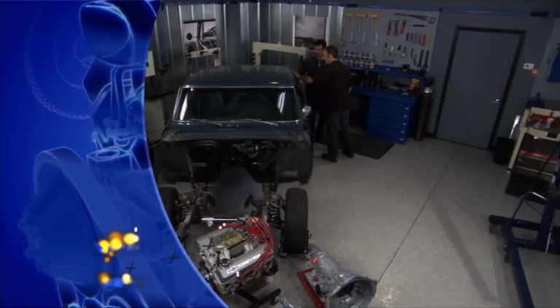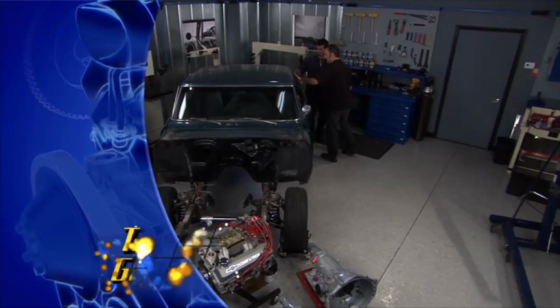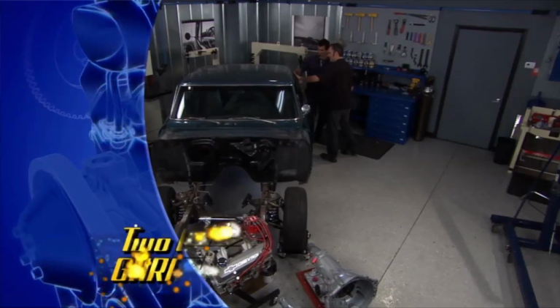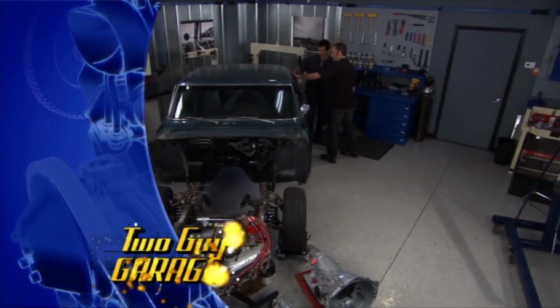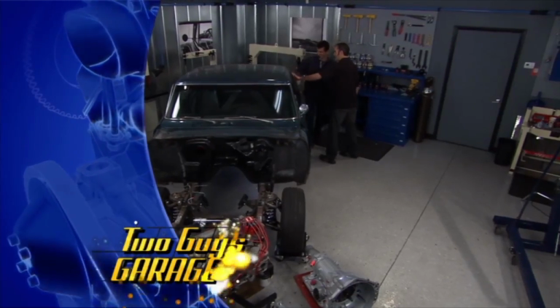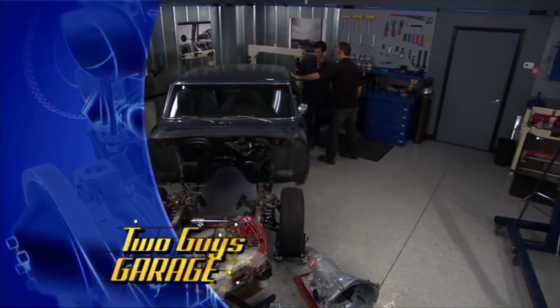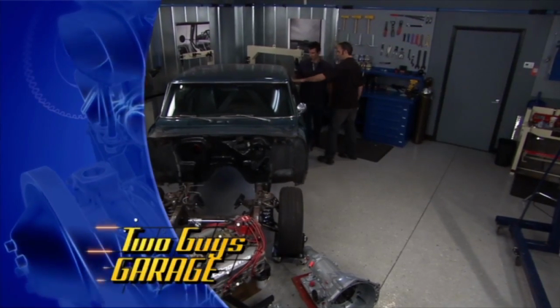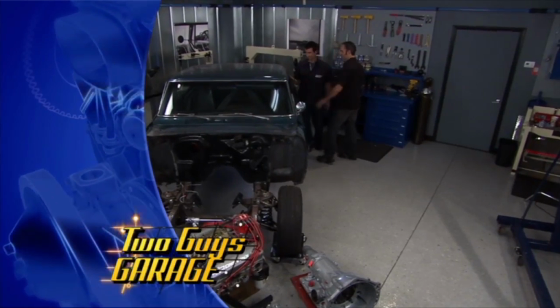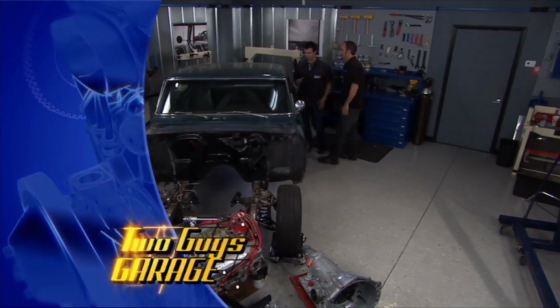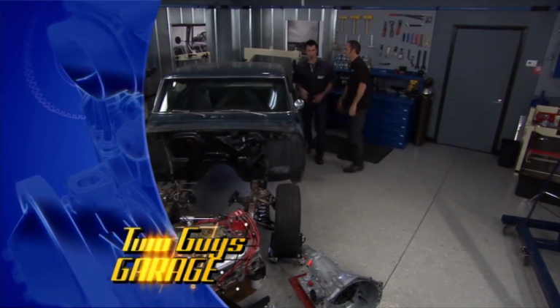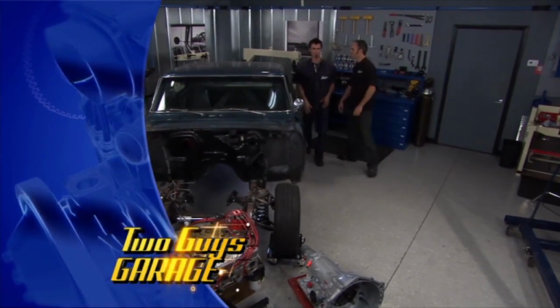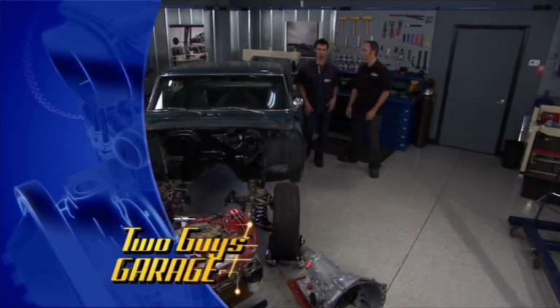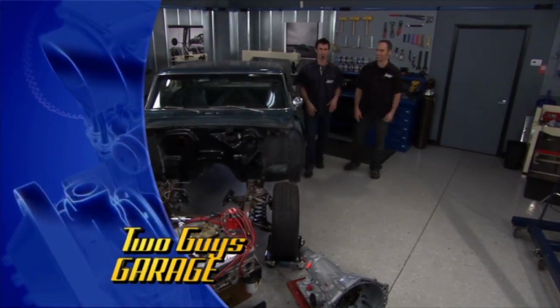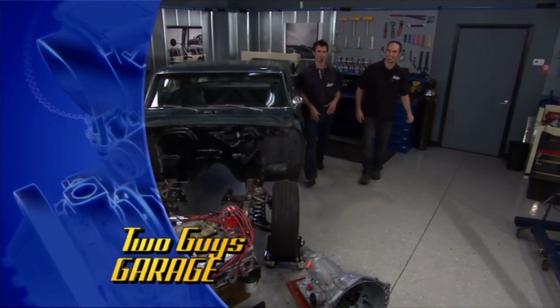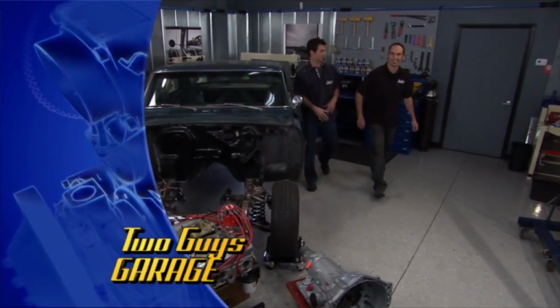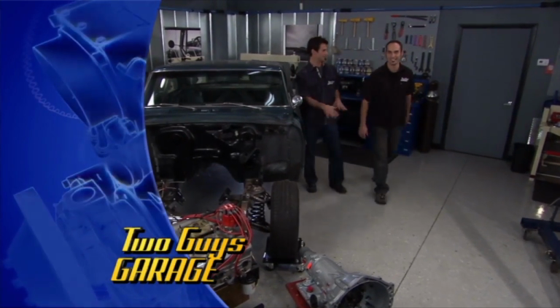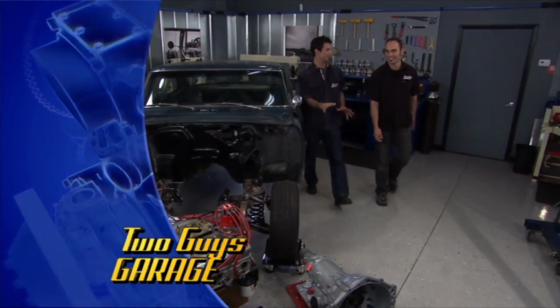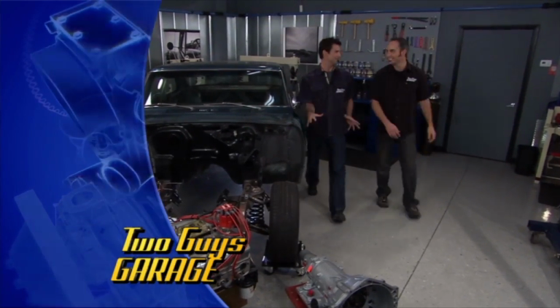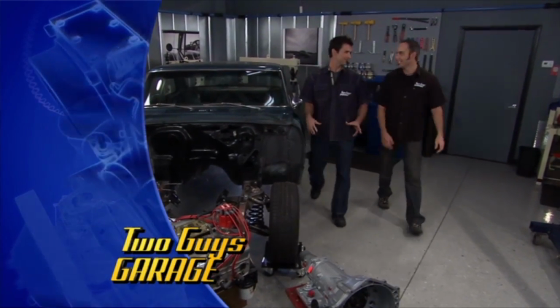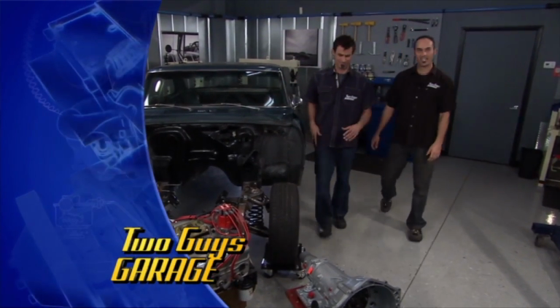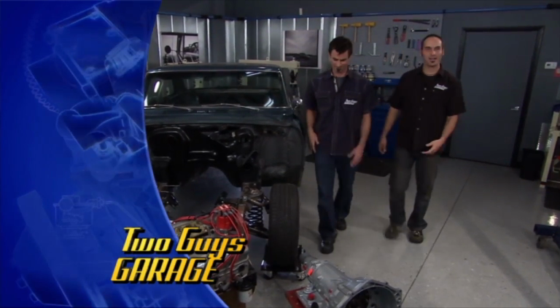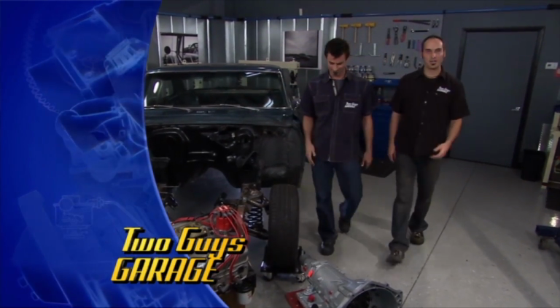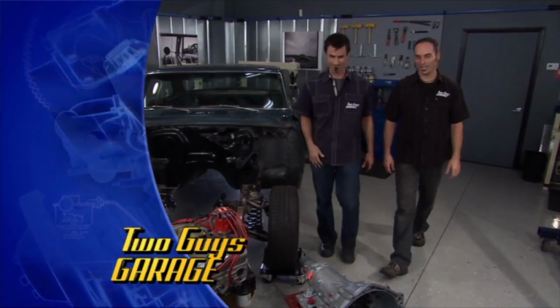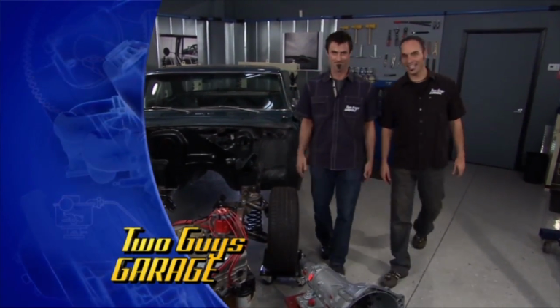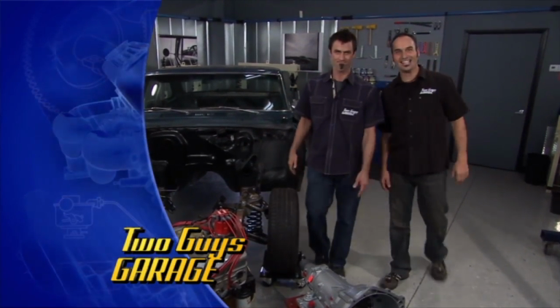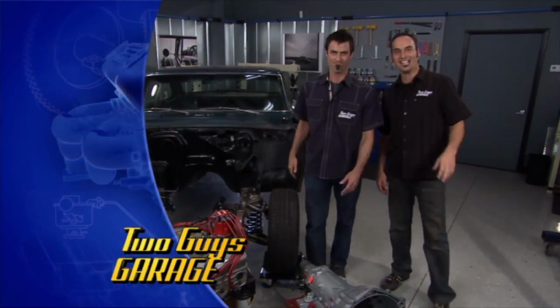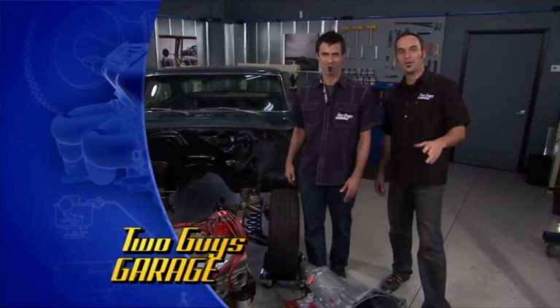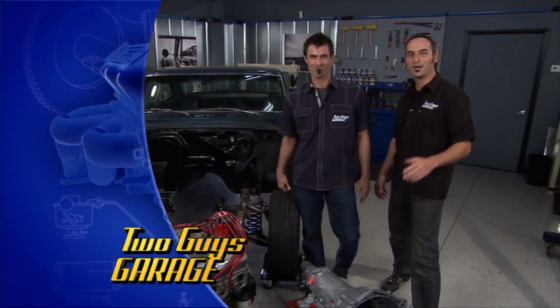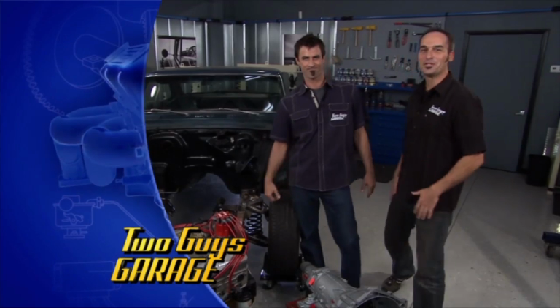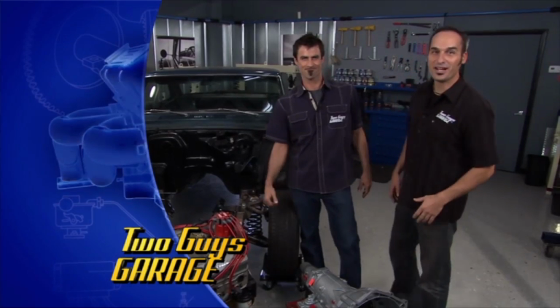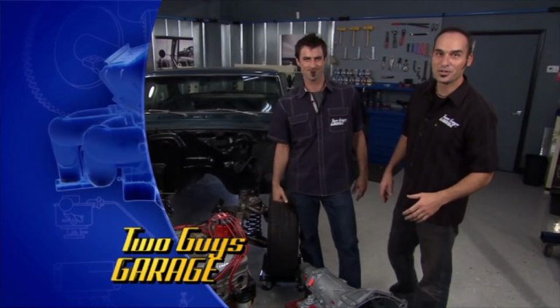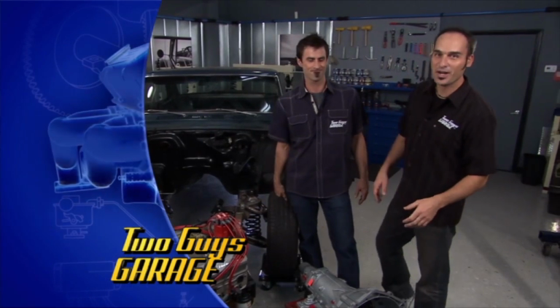Hey, nice cavity there. Yeah, I think we know some people who can take care of that little problem. I think I might know a guy. Hey, welcome to Two Guys Garage.